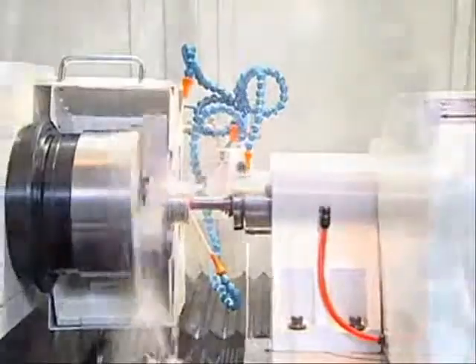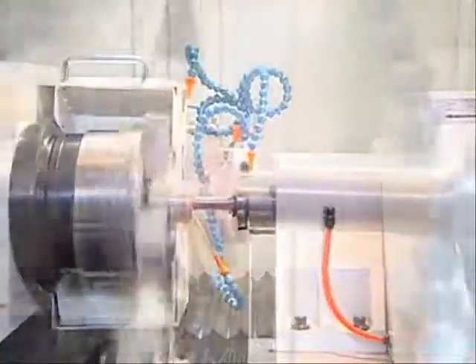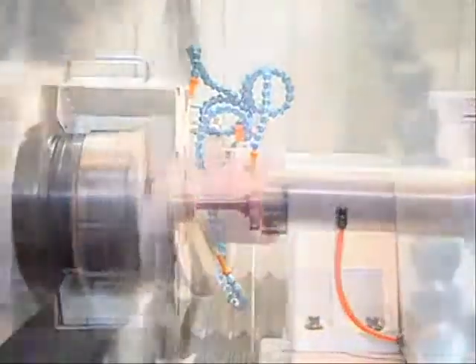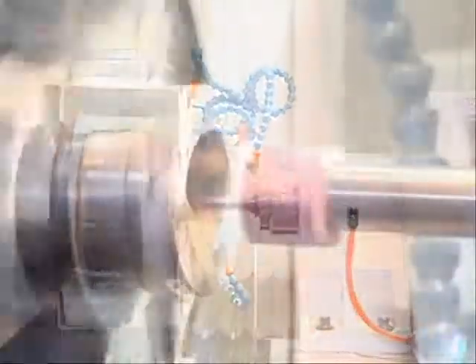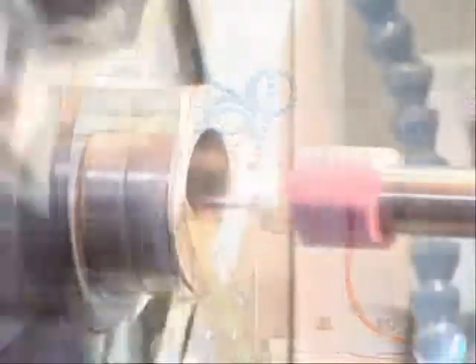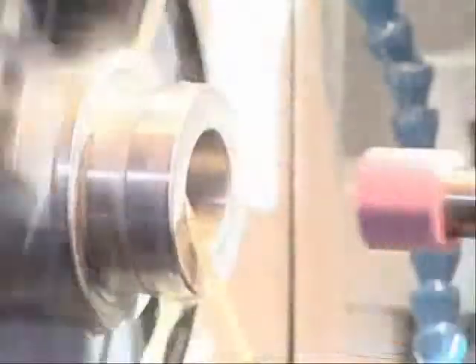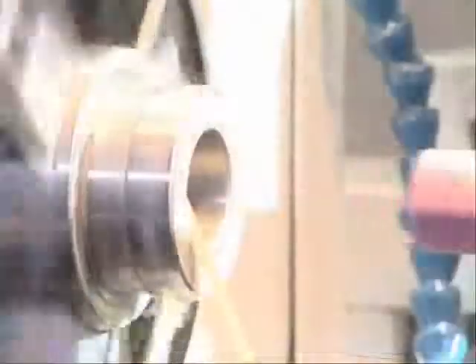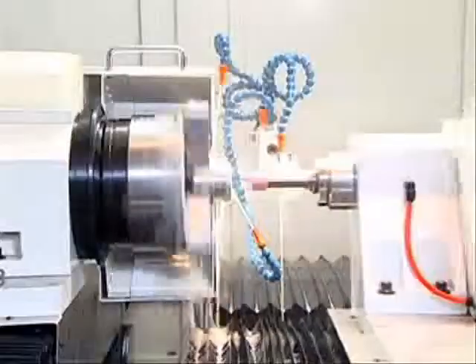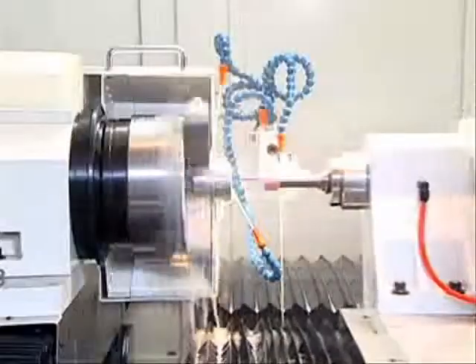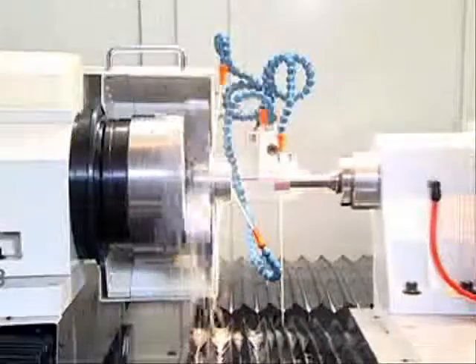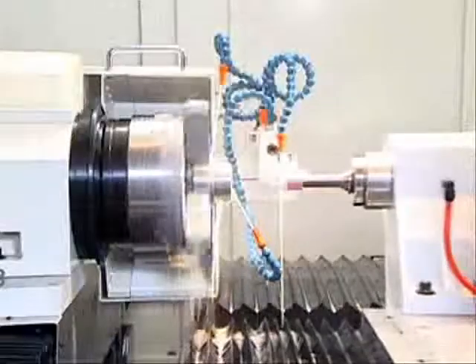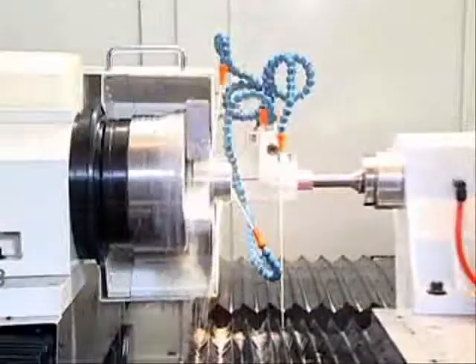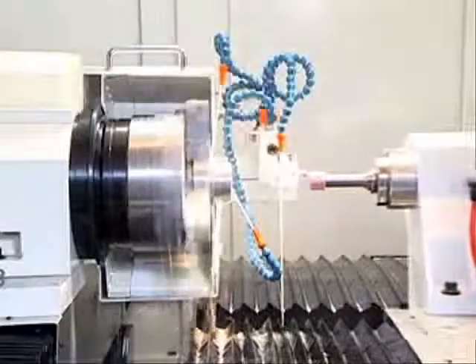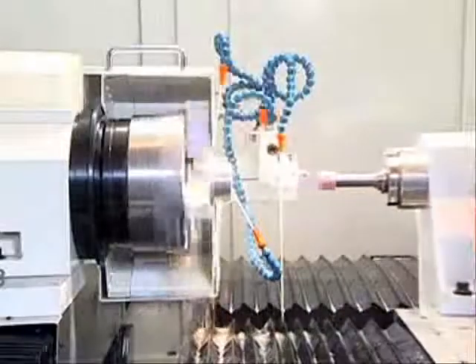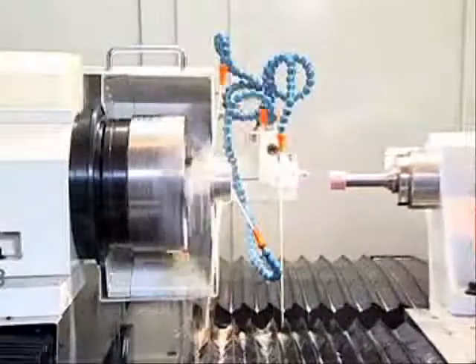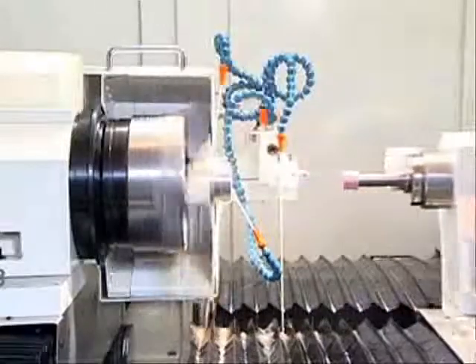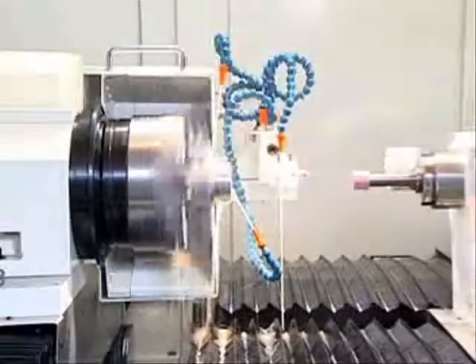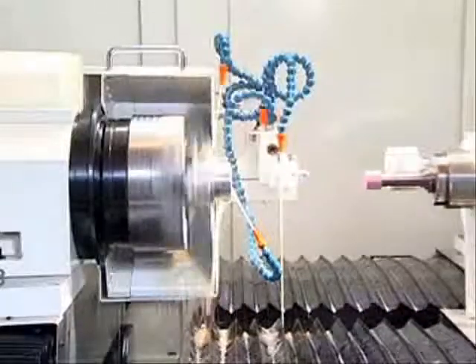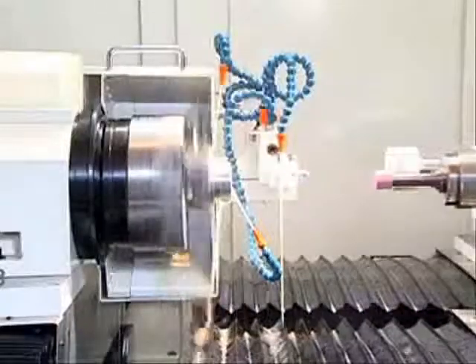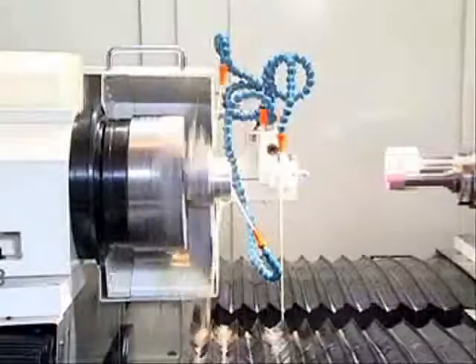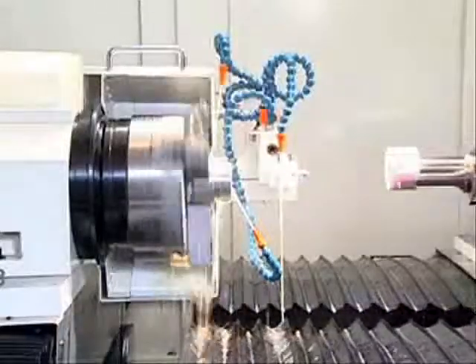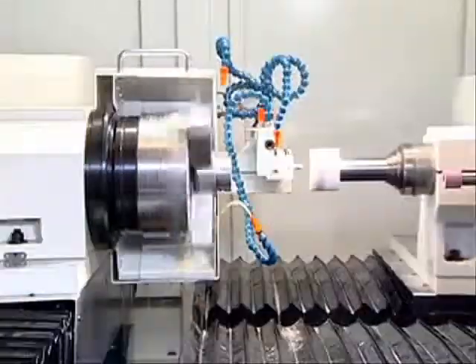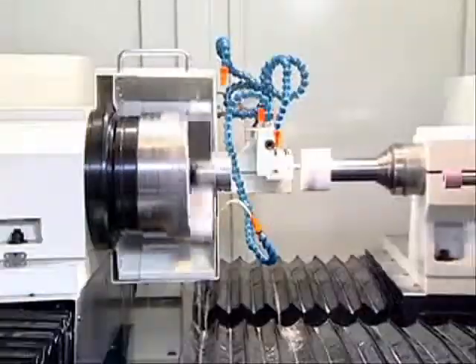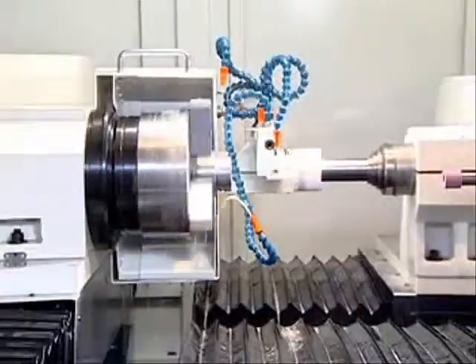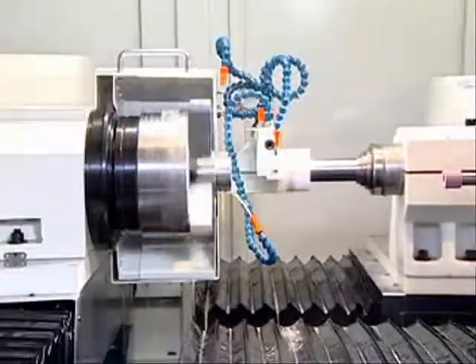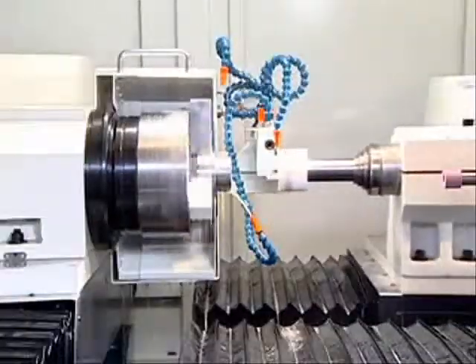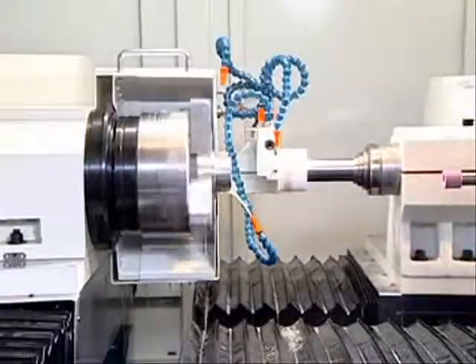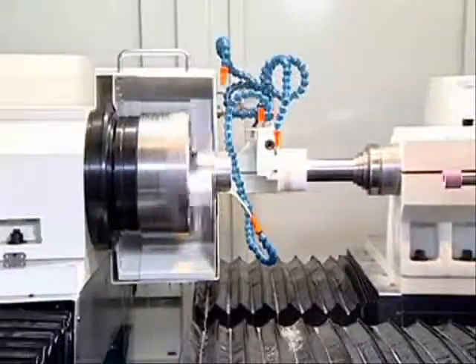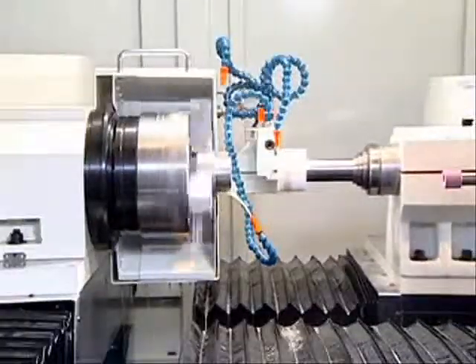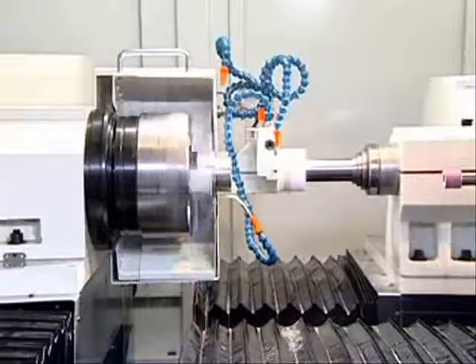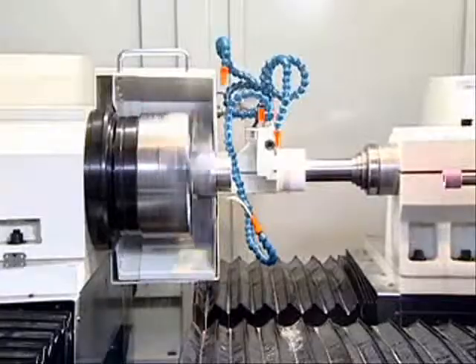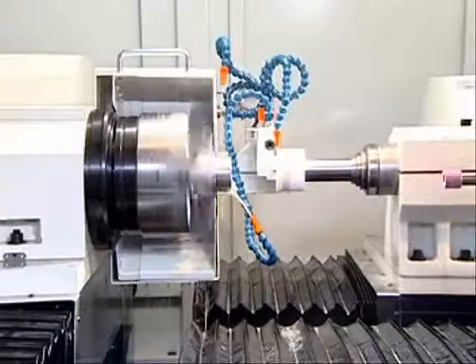Processes such as straight hole, end face, internal end face, and internal ladder can be done.